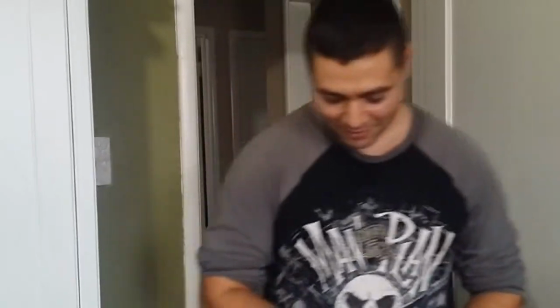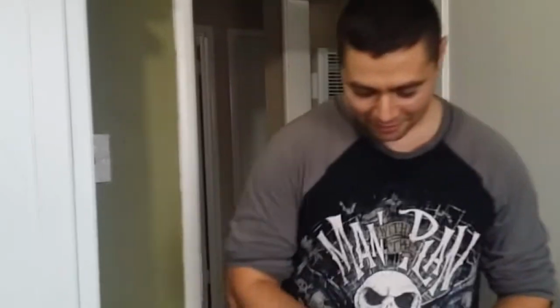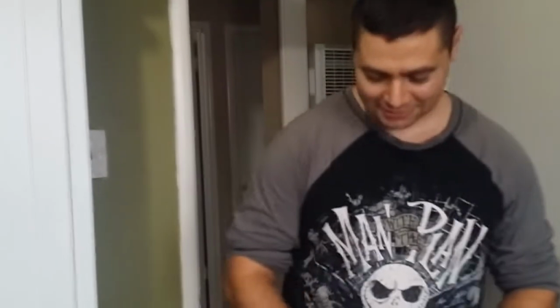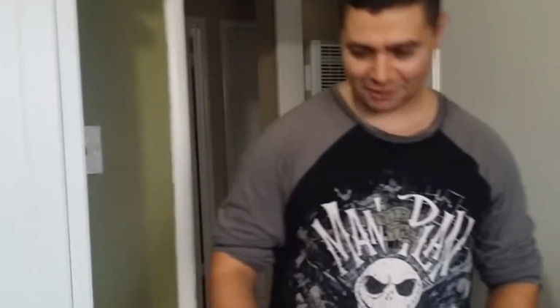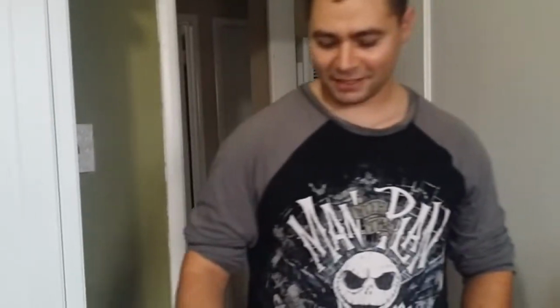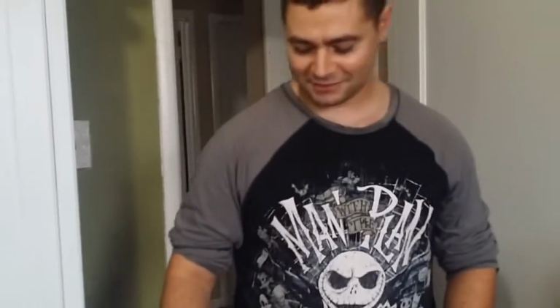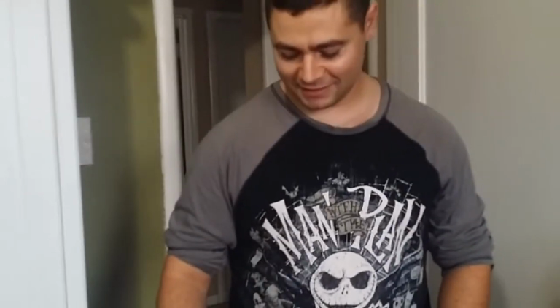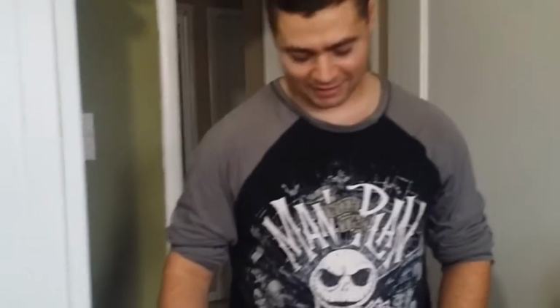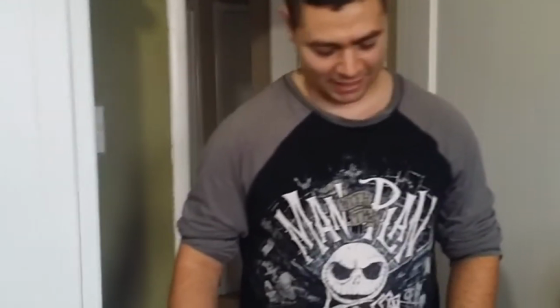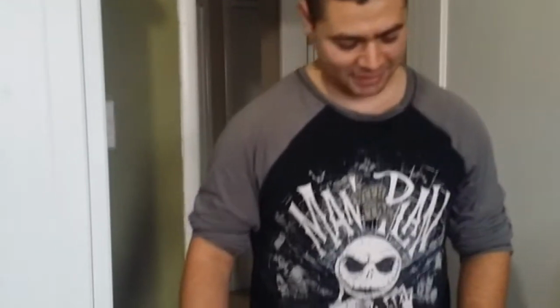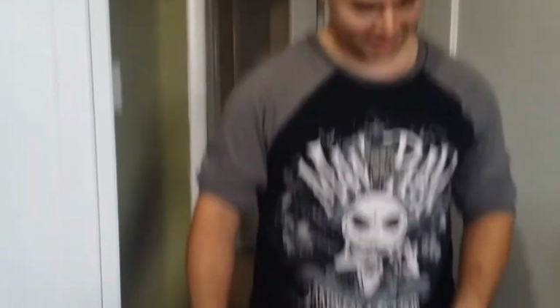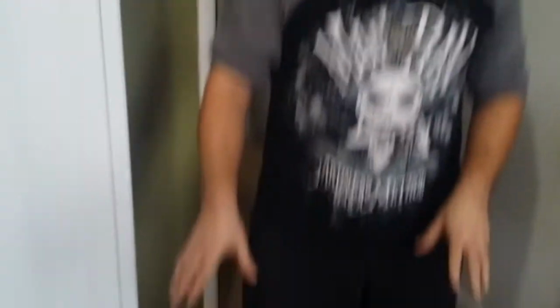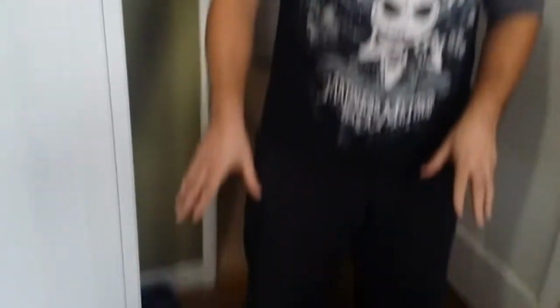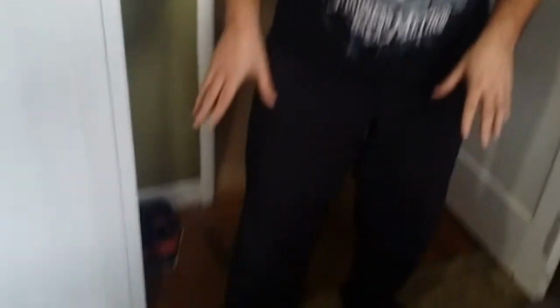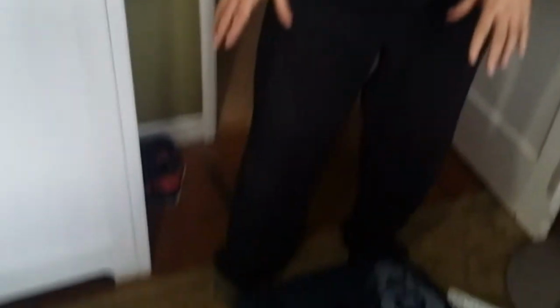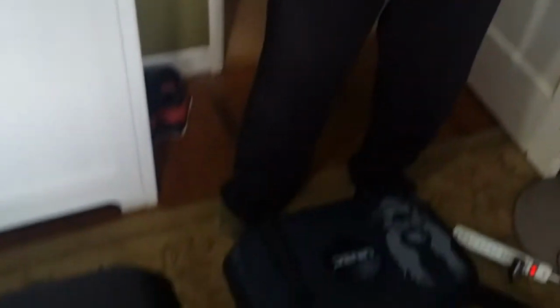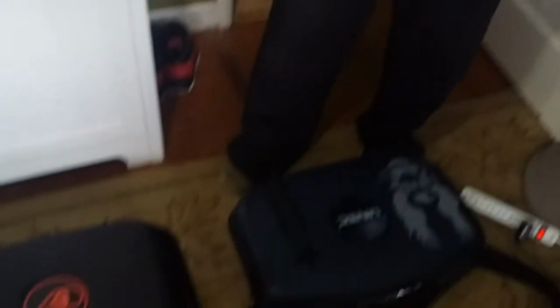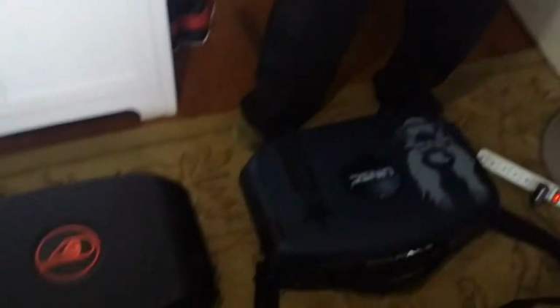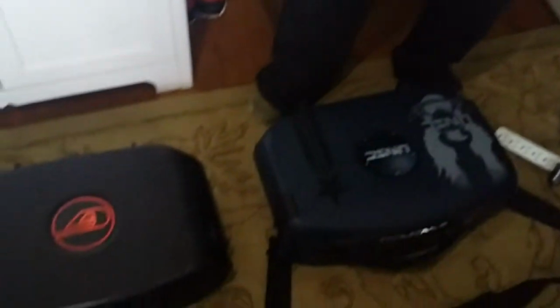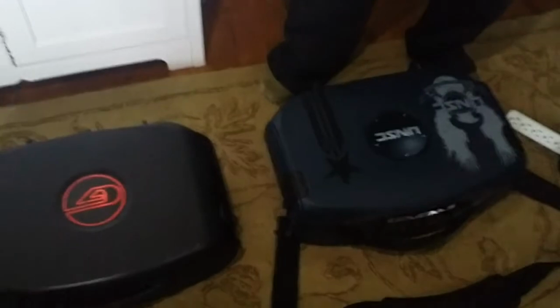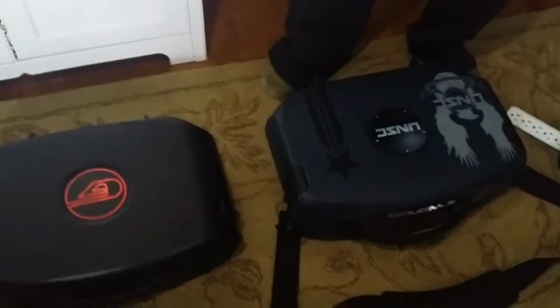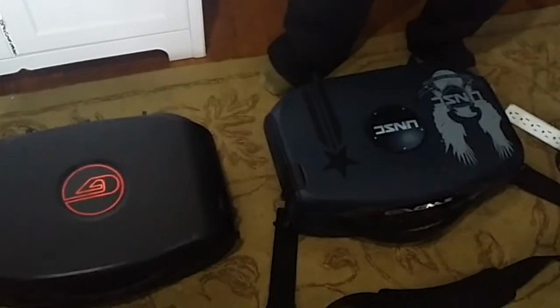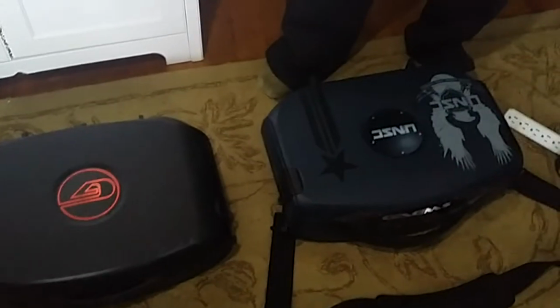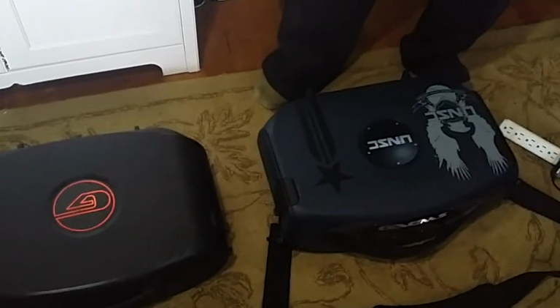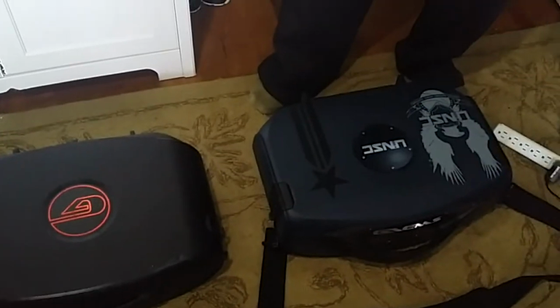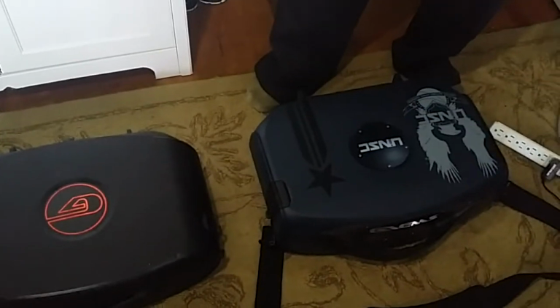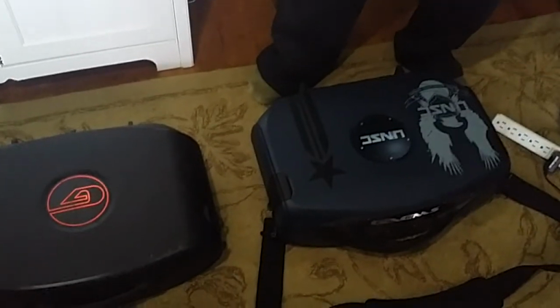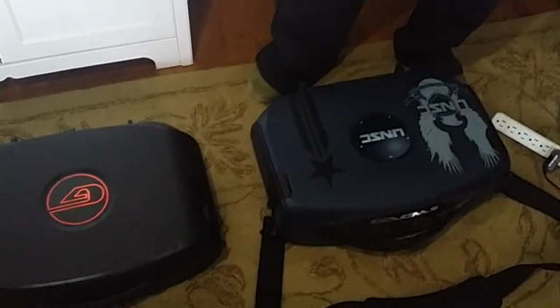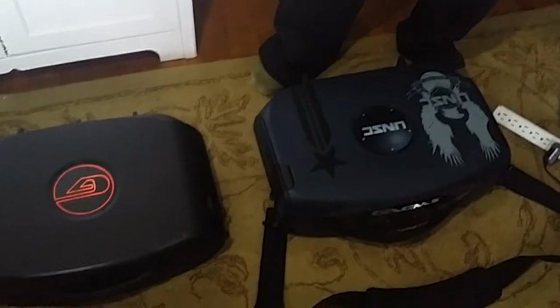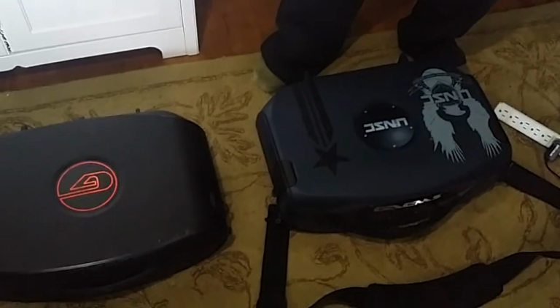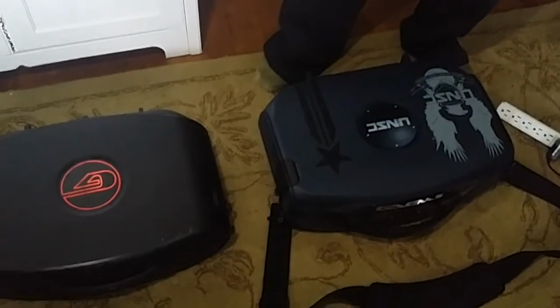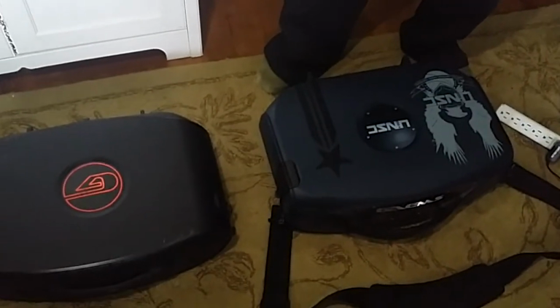Alright, now back to the gaming cases. Let's go ahead and crack them open and compare what's inside them.